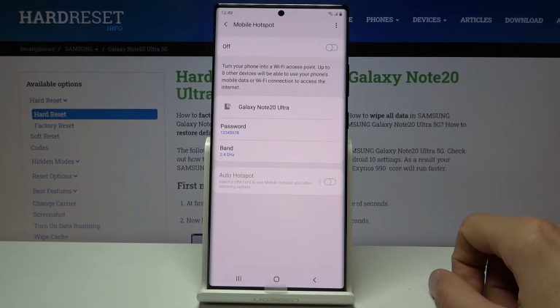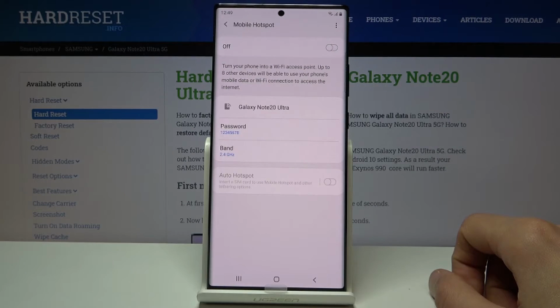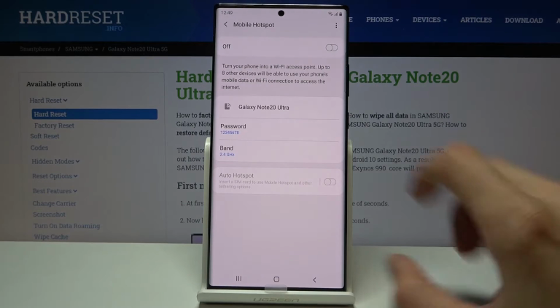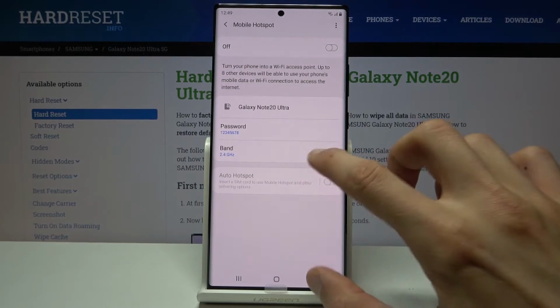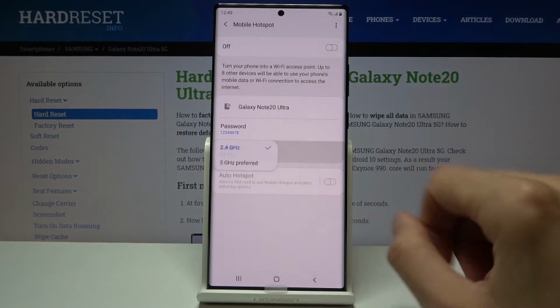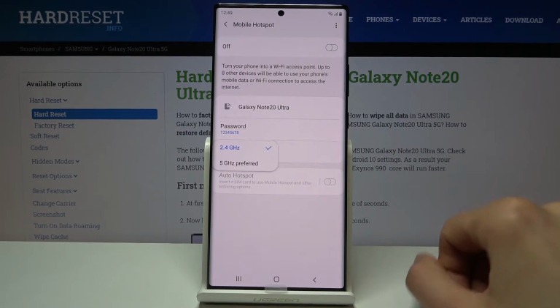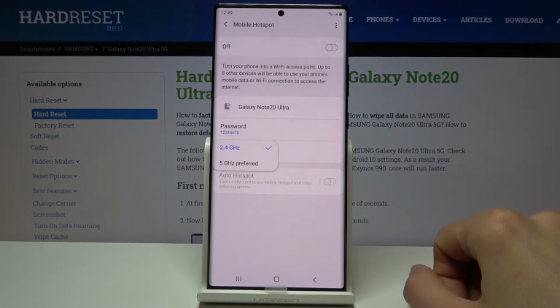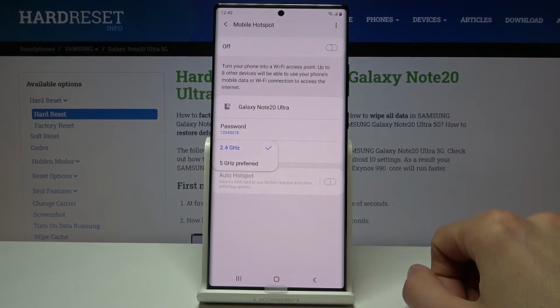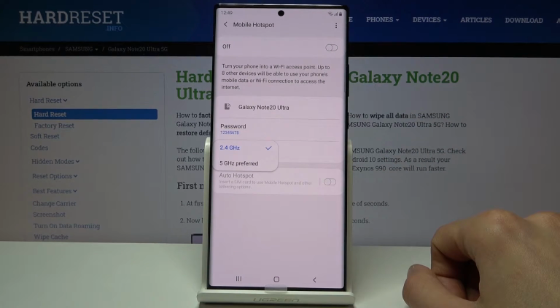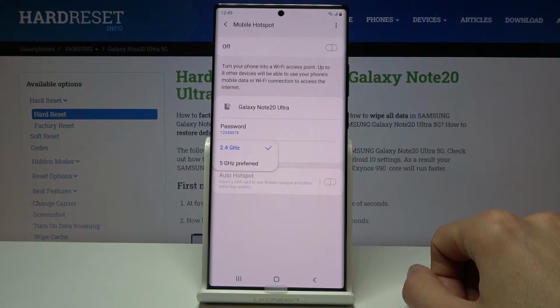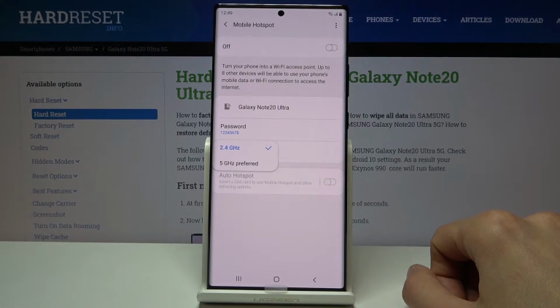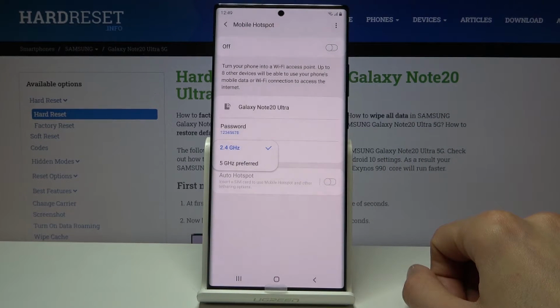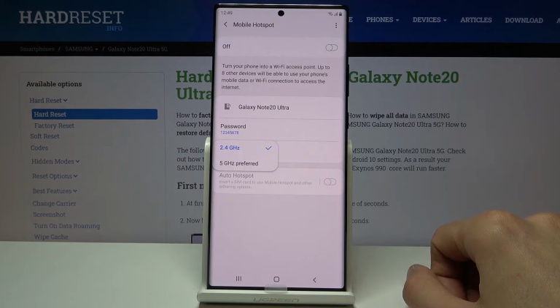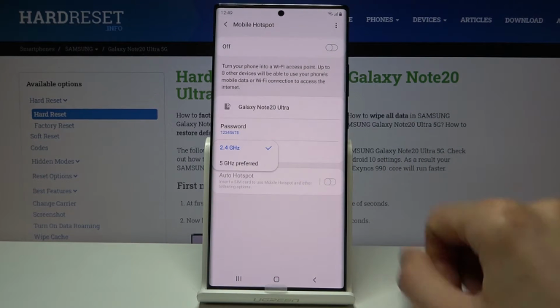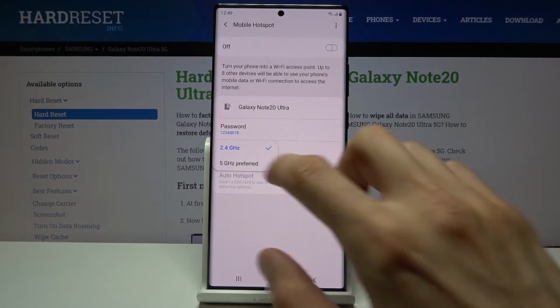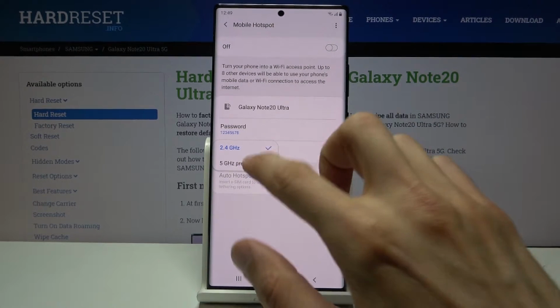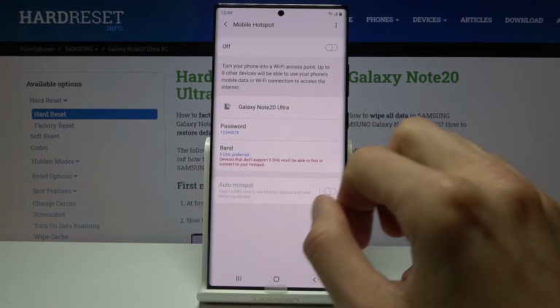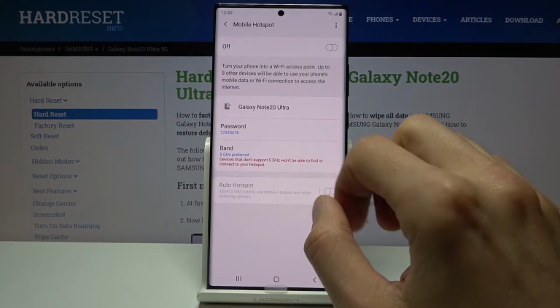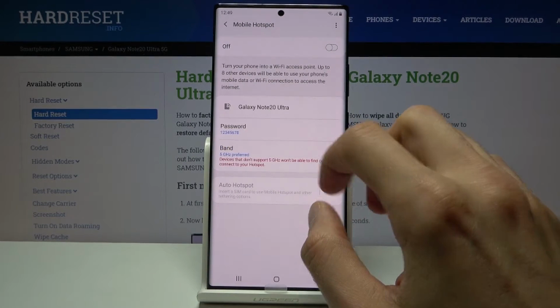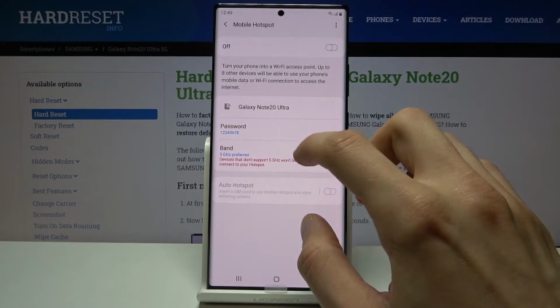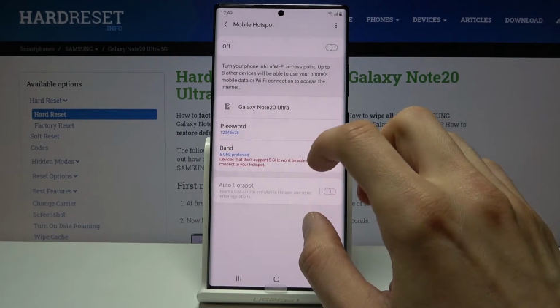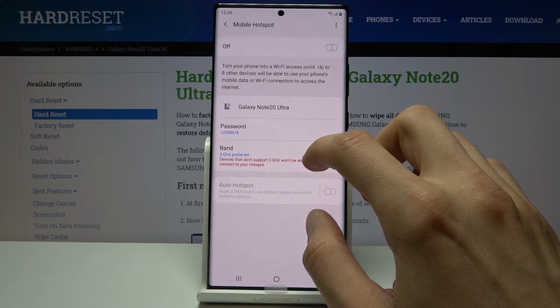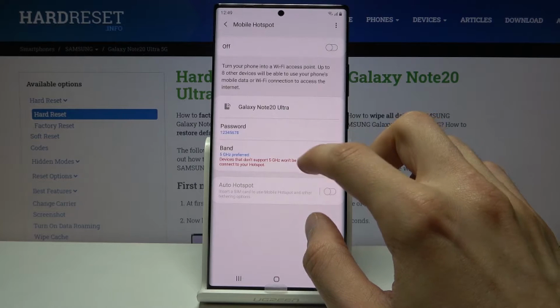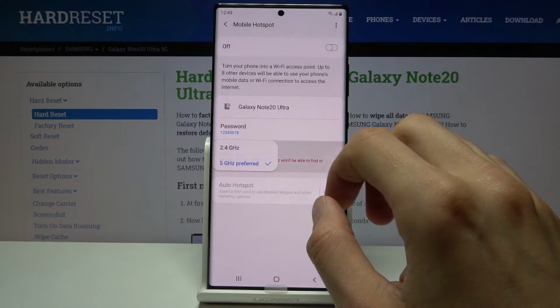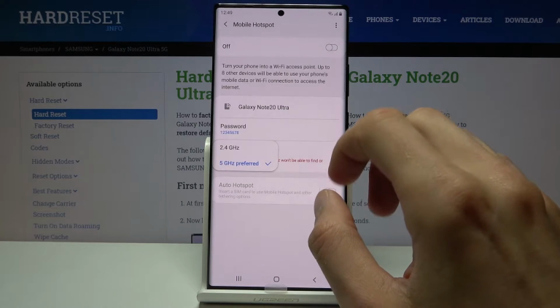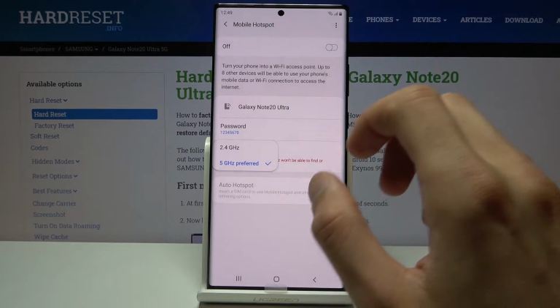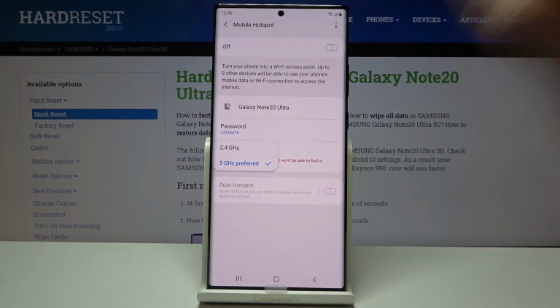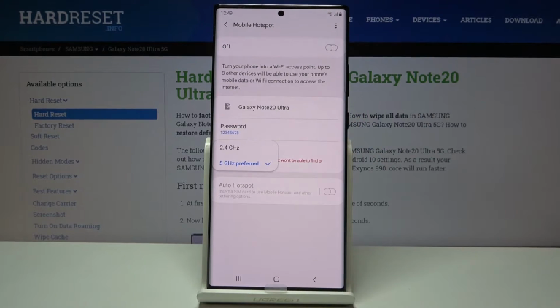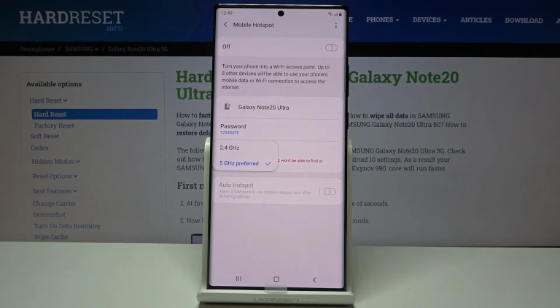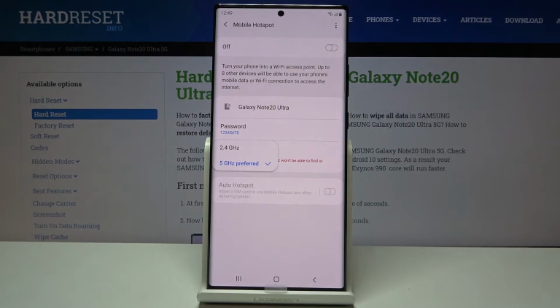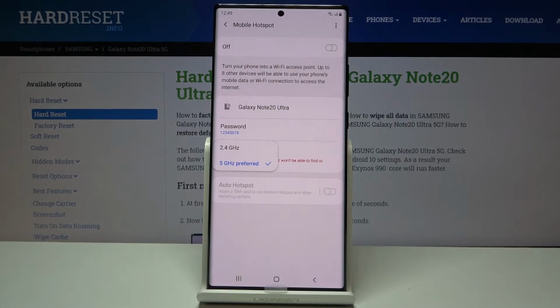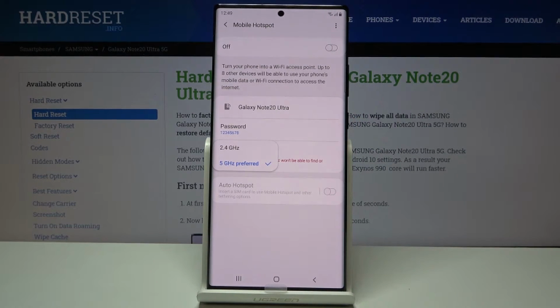And then band — as you can see it's set to 2.4. Now you can set it to 5. Unfortunately you cannot have both at once.